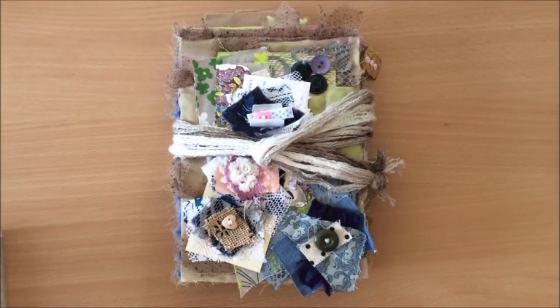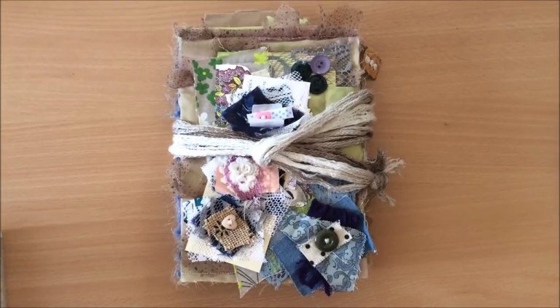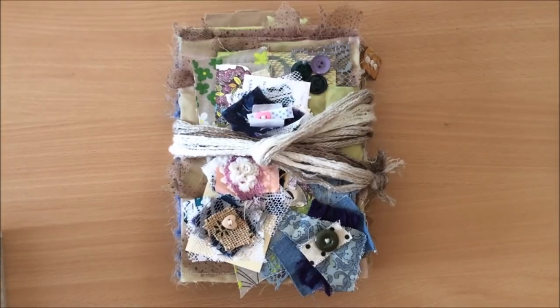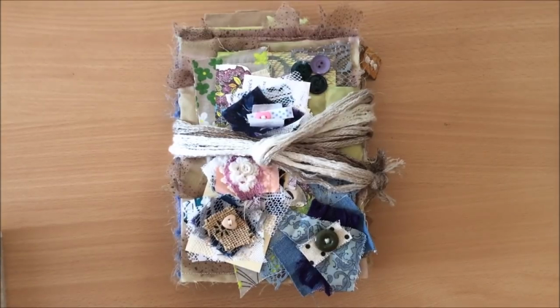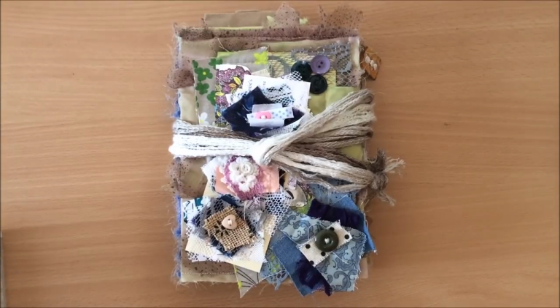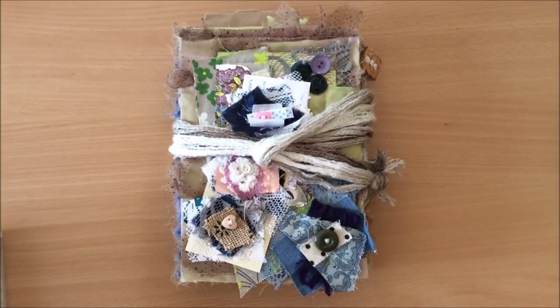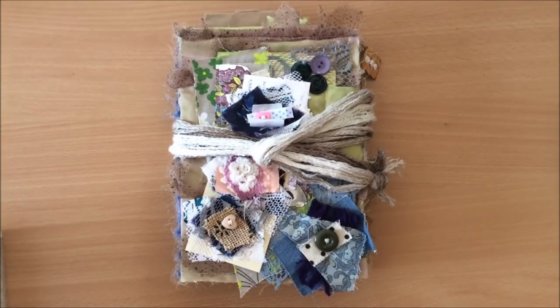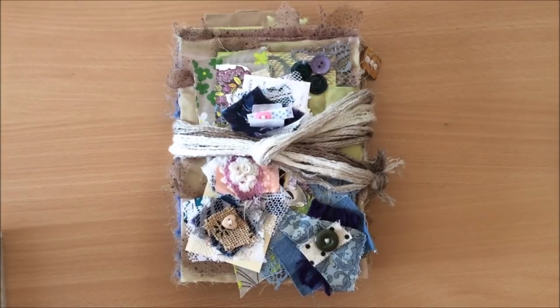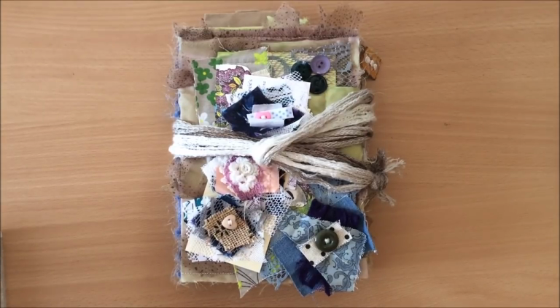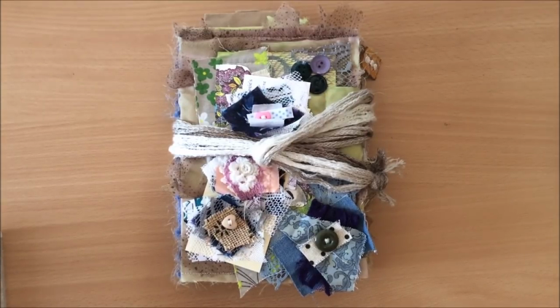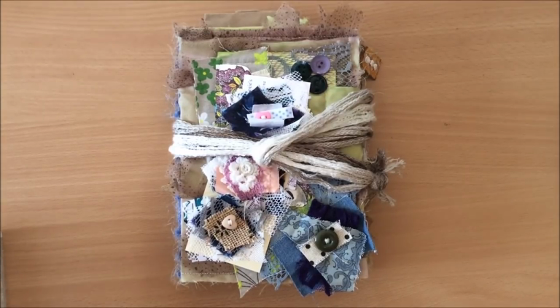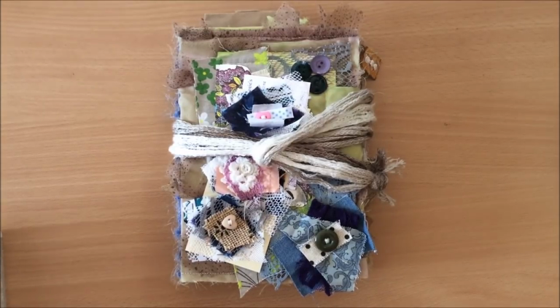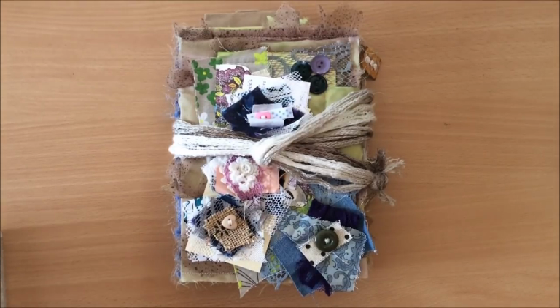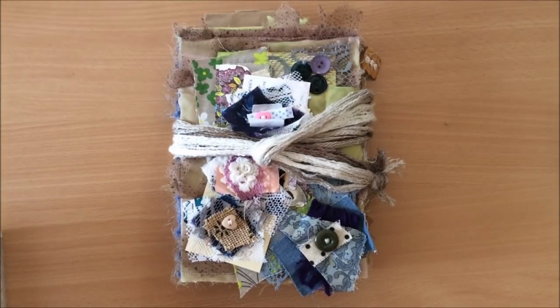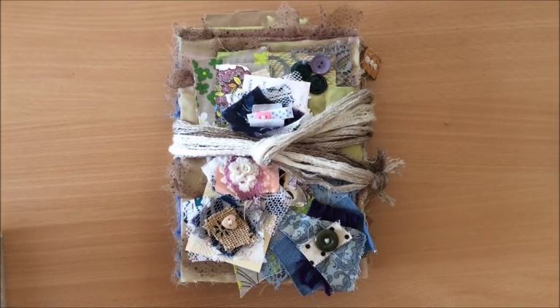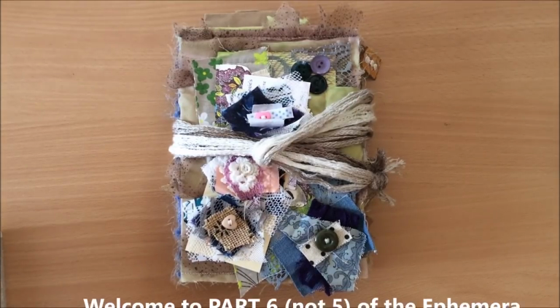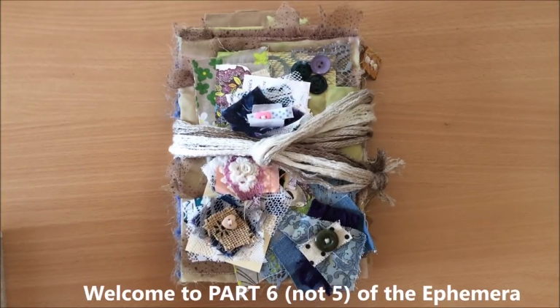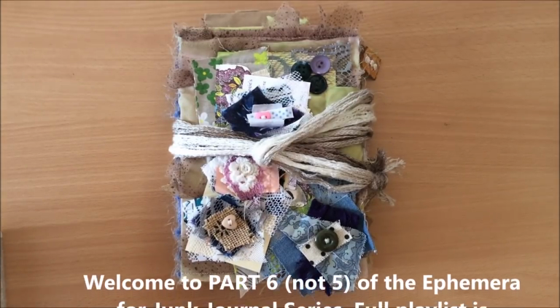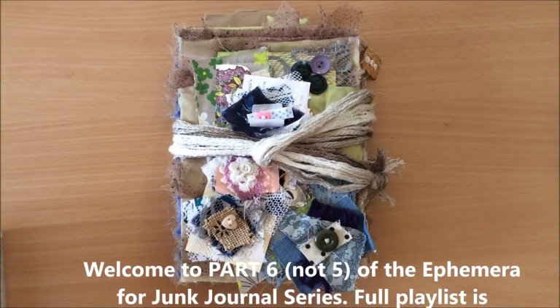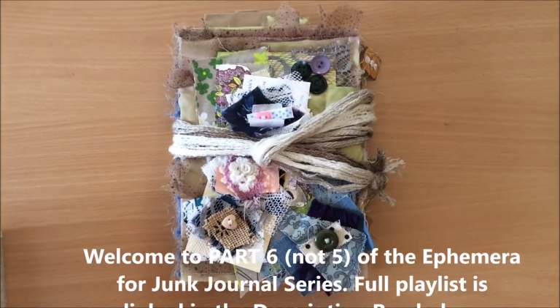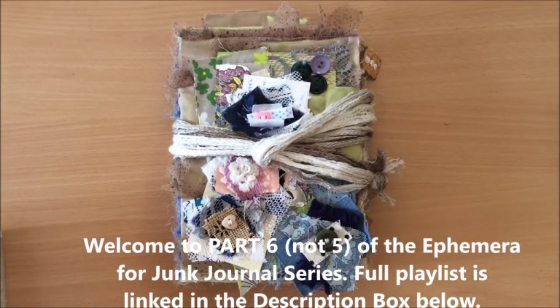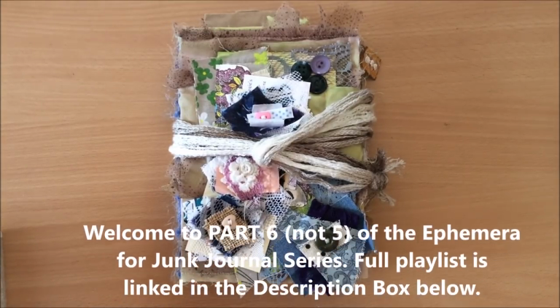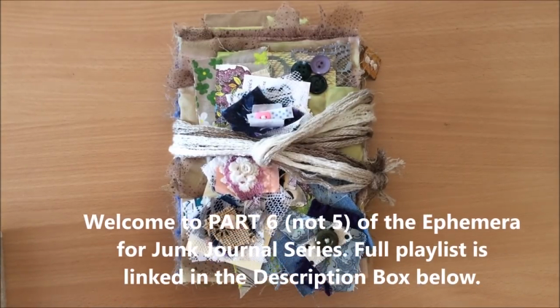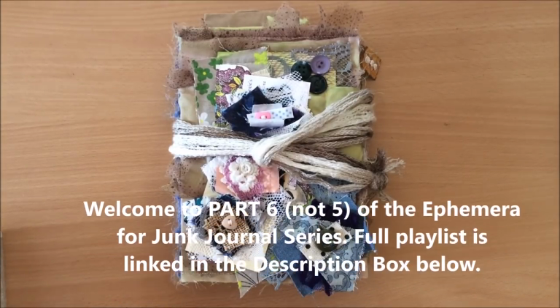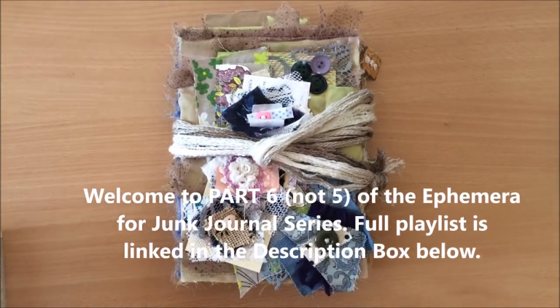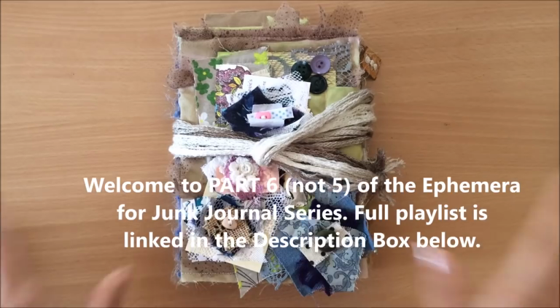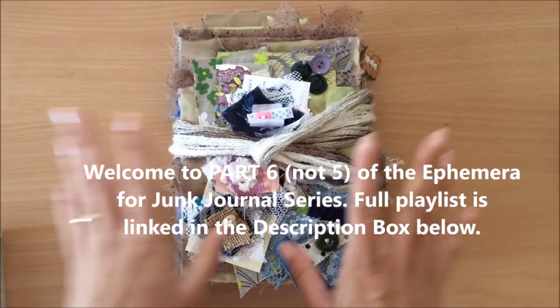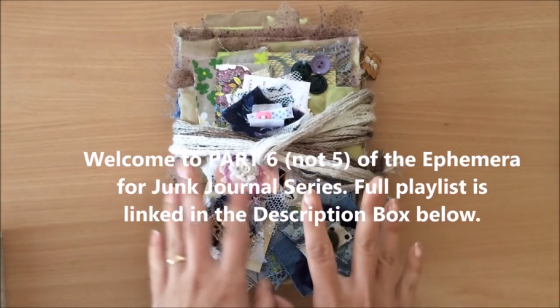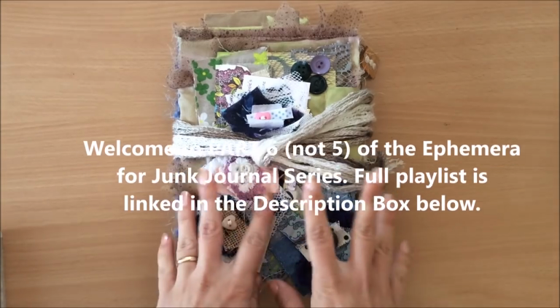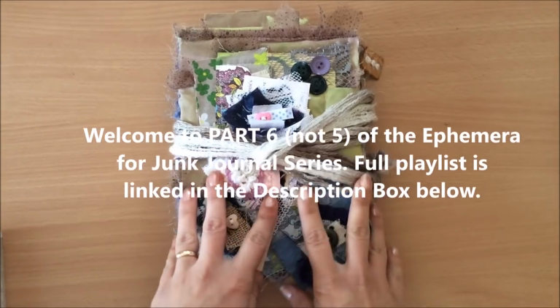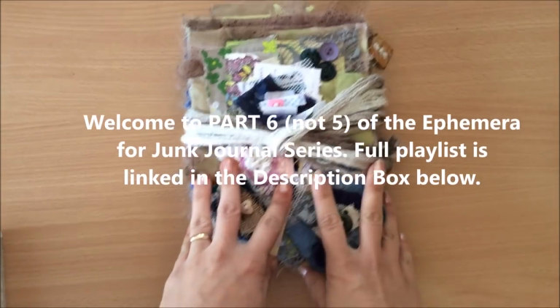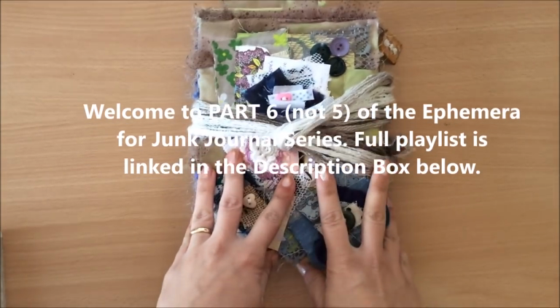Hello everyone, it's Natasha from Treasure Books. Welcome to part five of the ephemera making for junk journals.